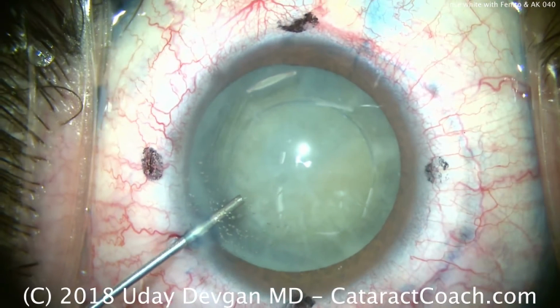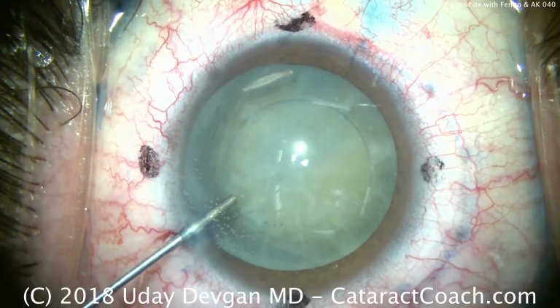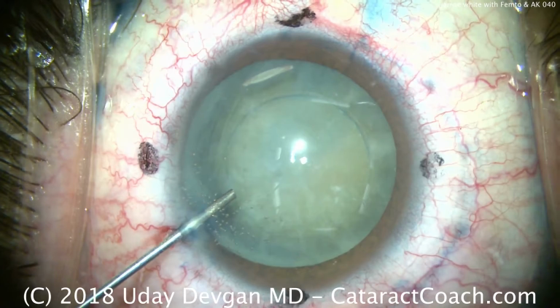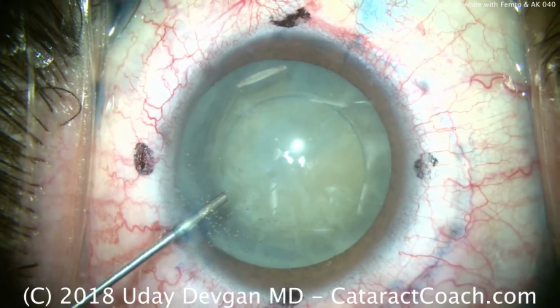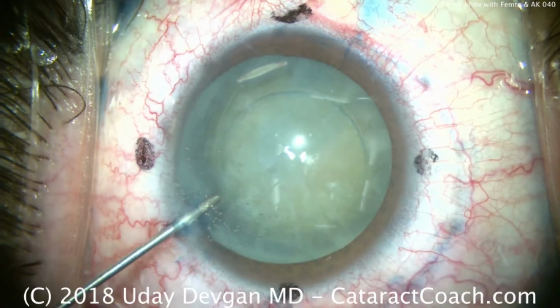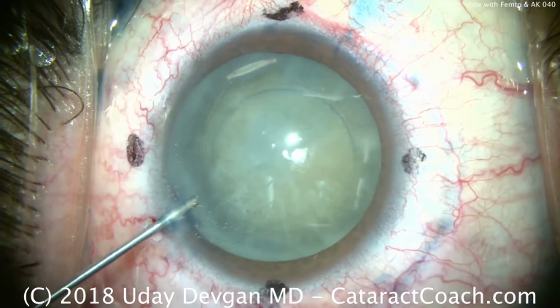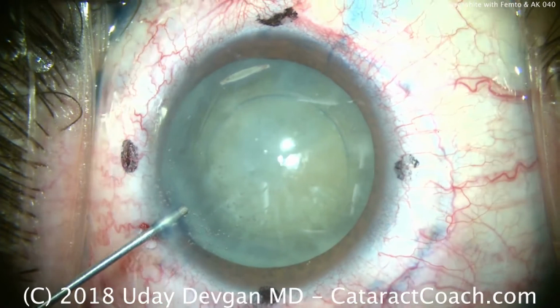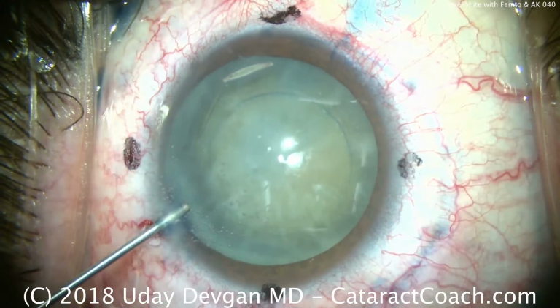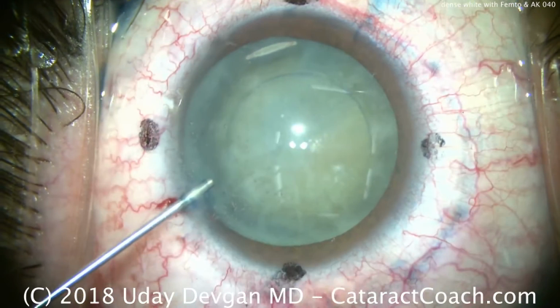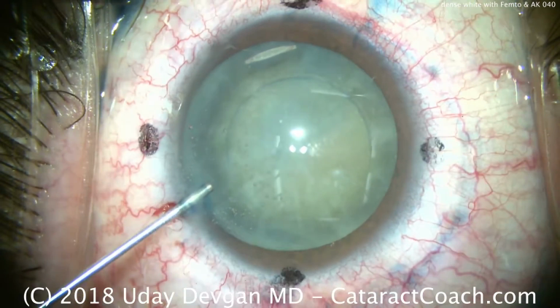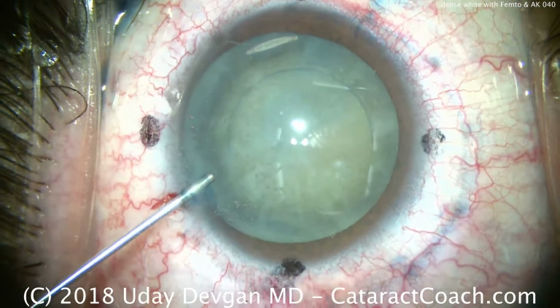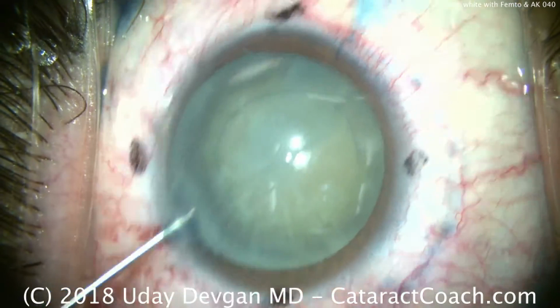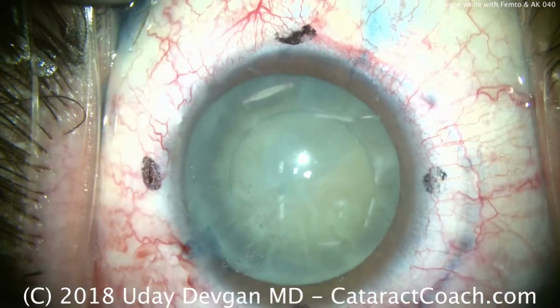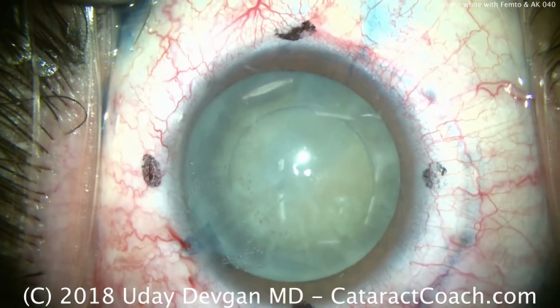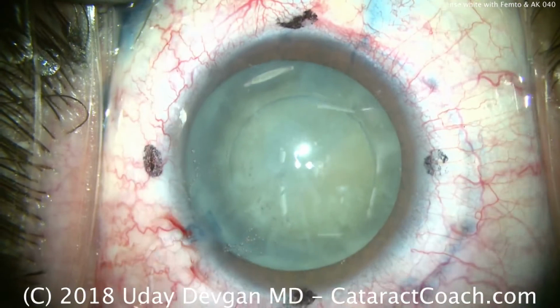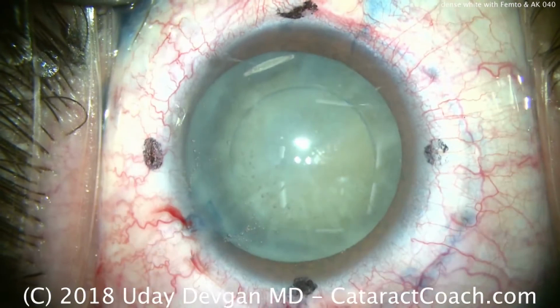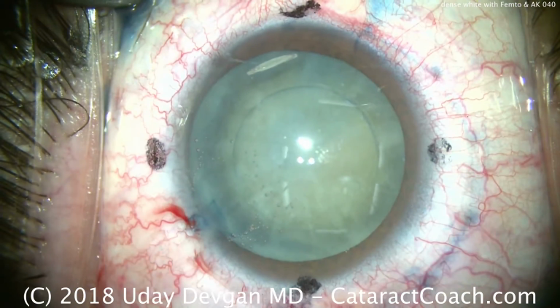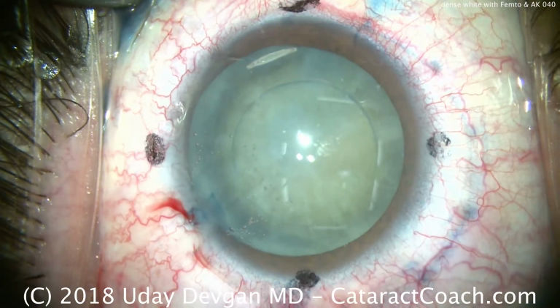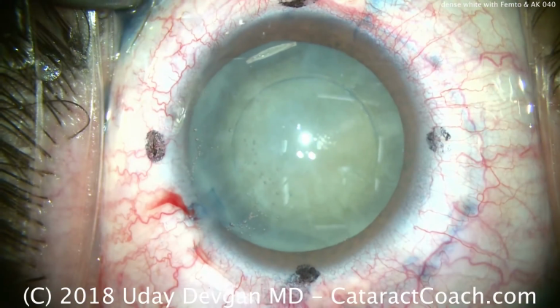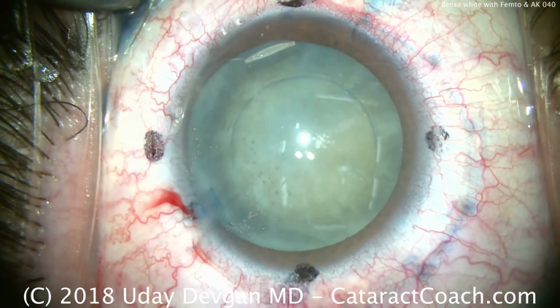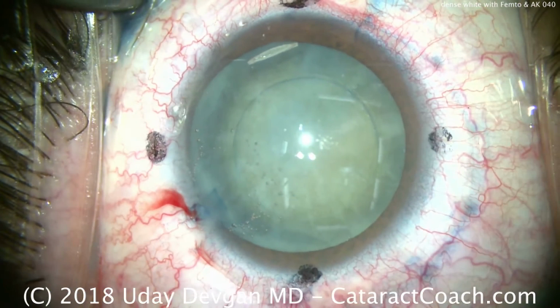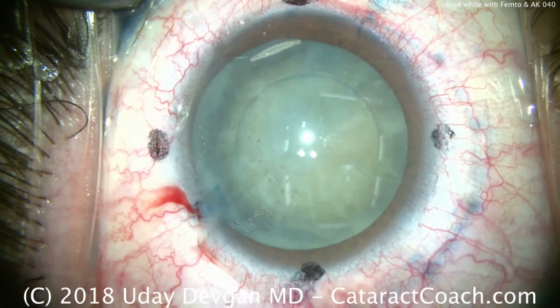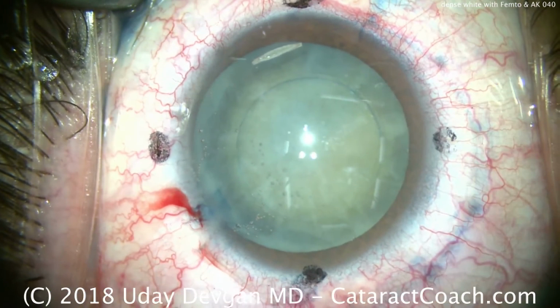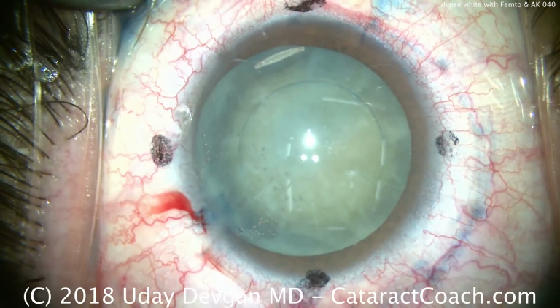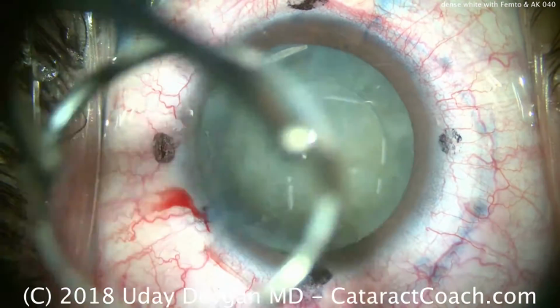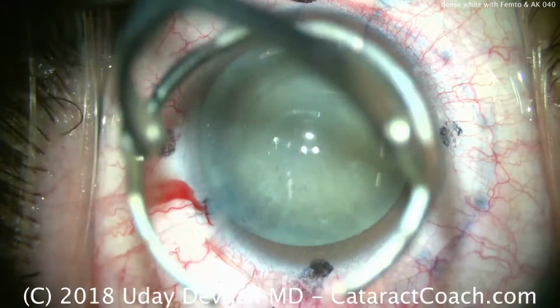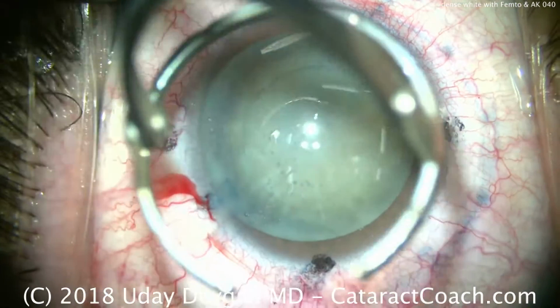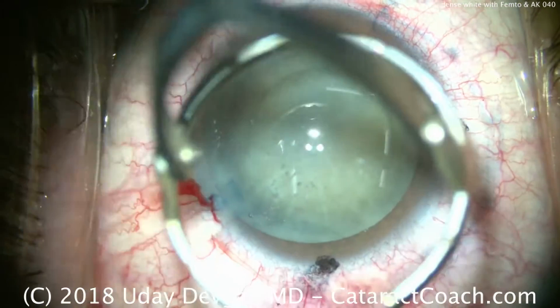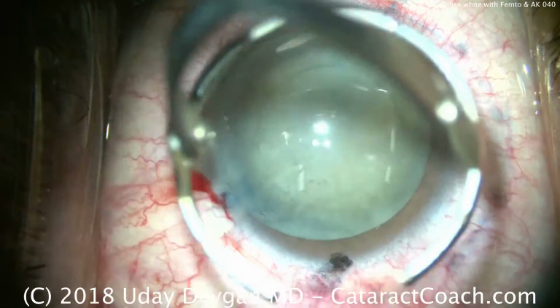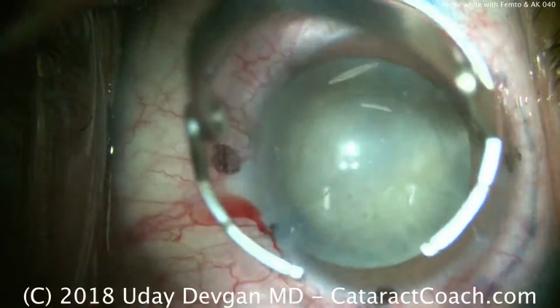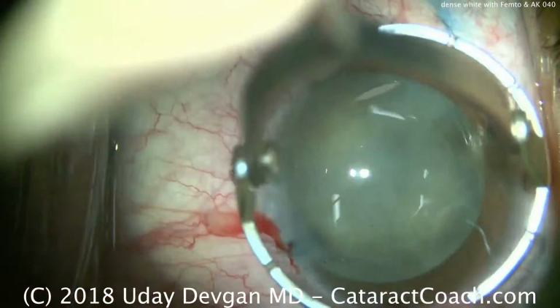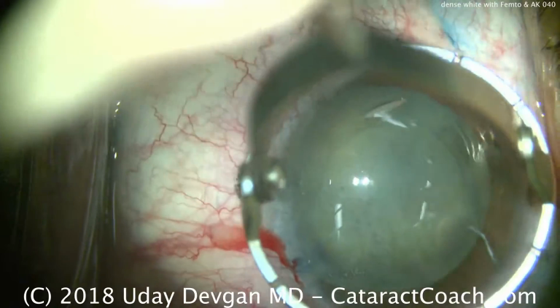Now we can see the outline of the capsulorrhexis, which is nicely centered — again created with a femtosecond laser.